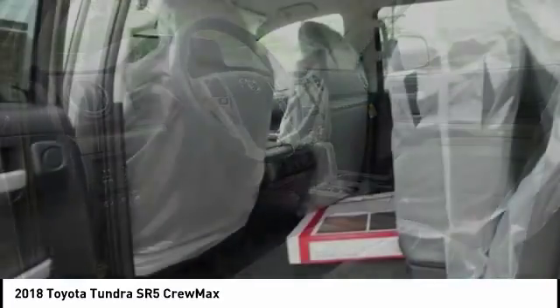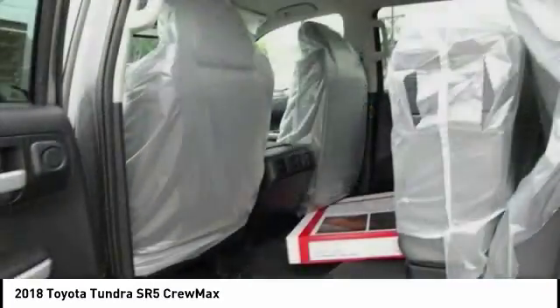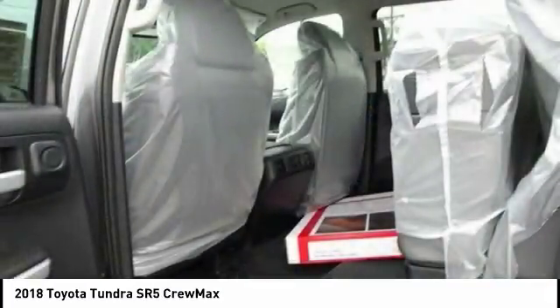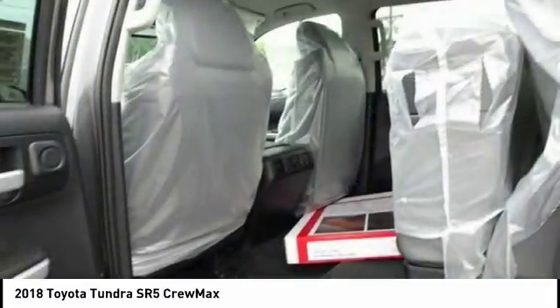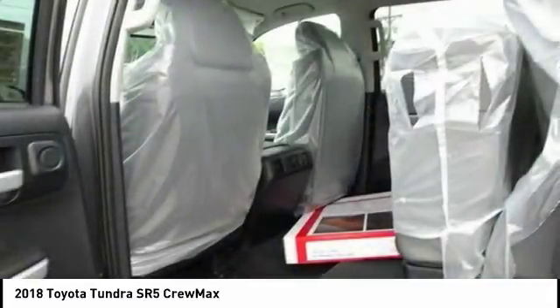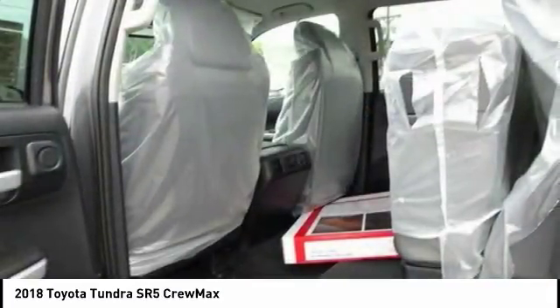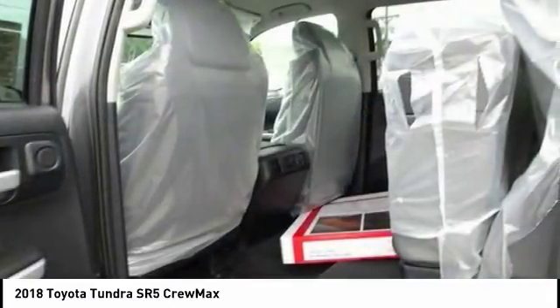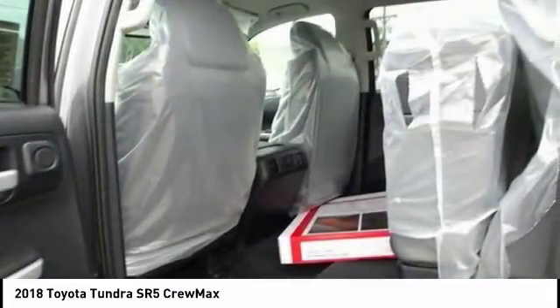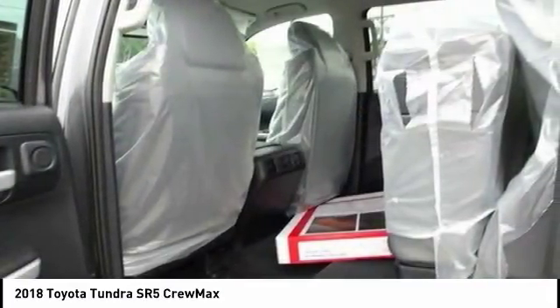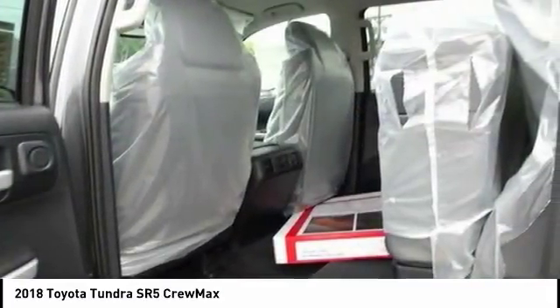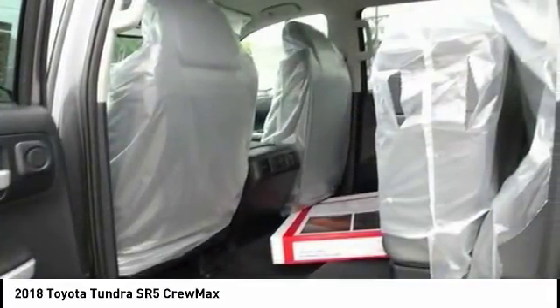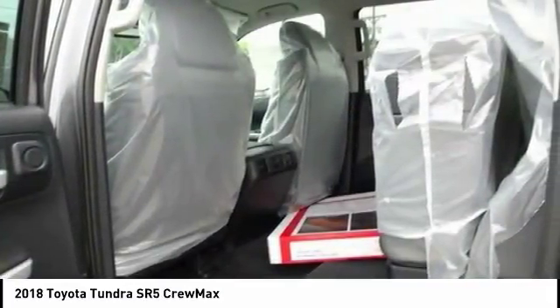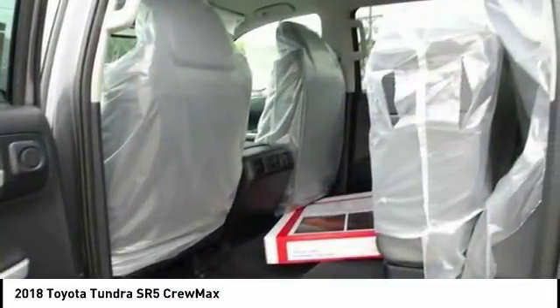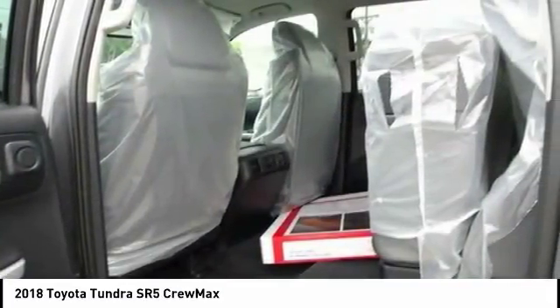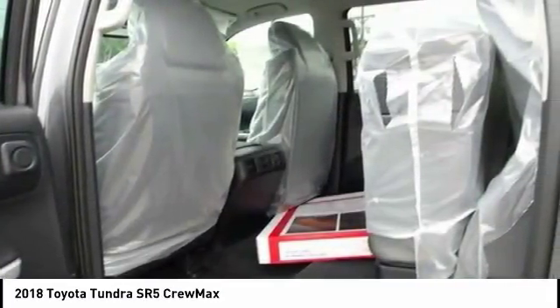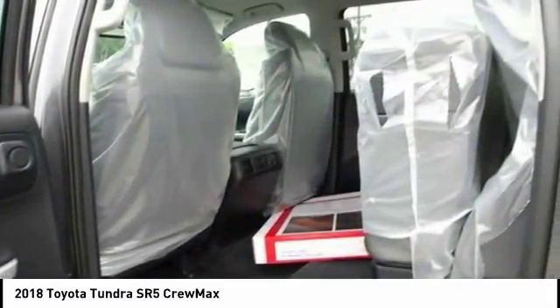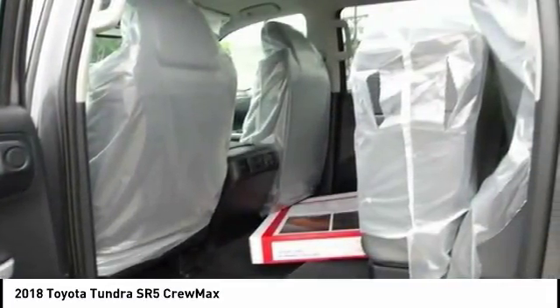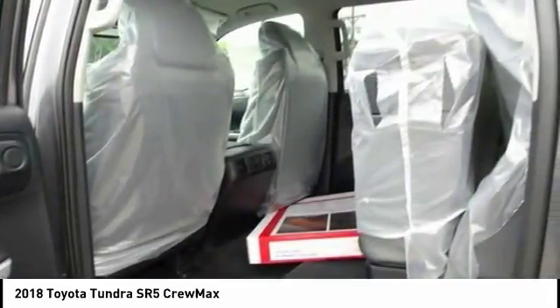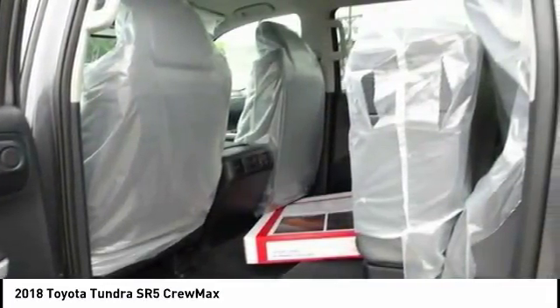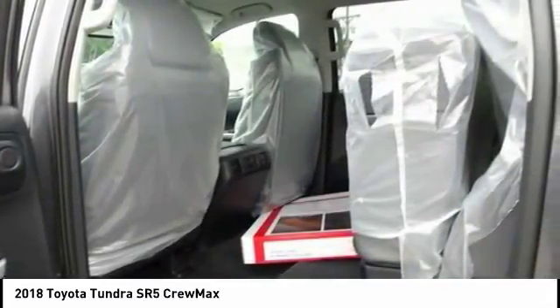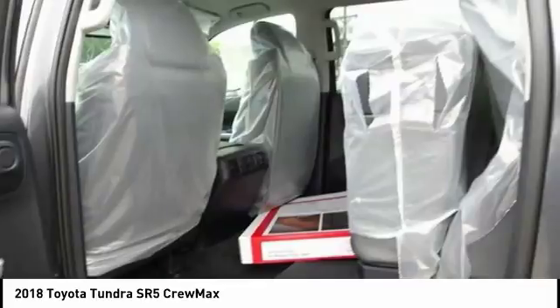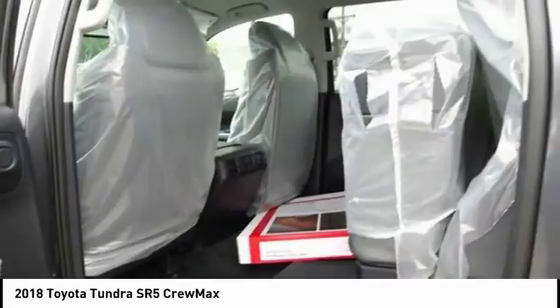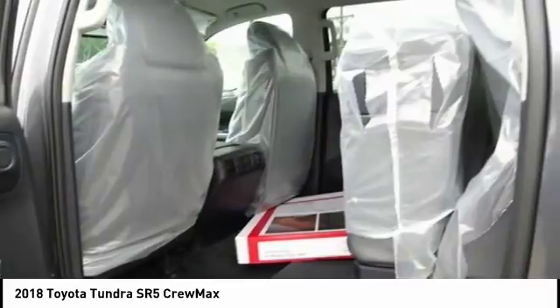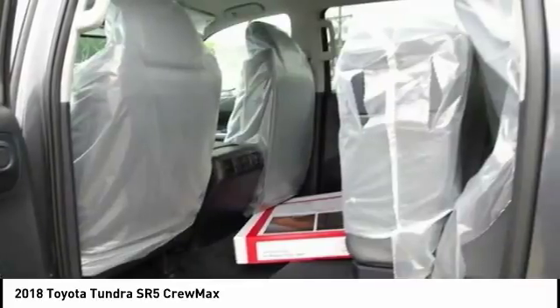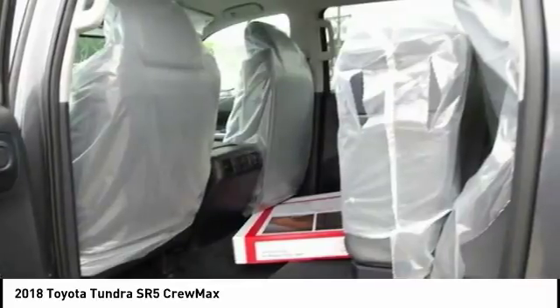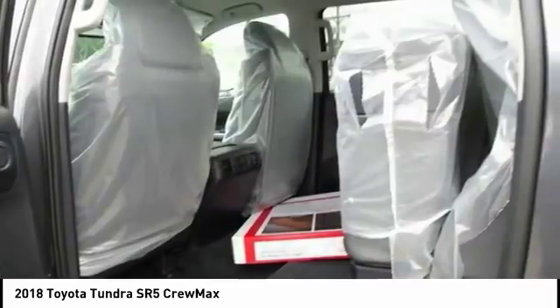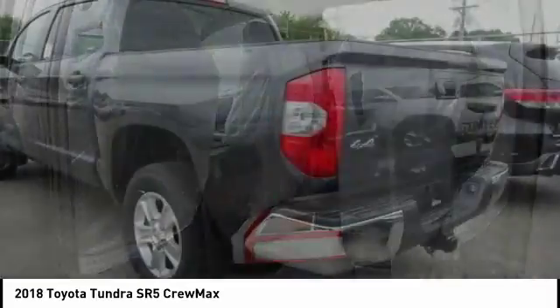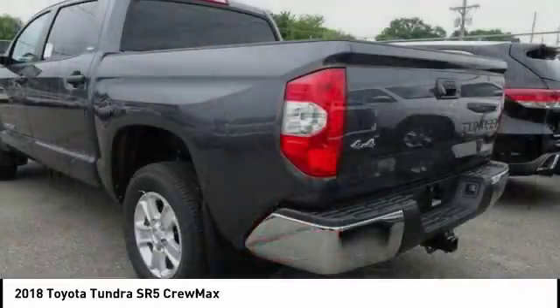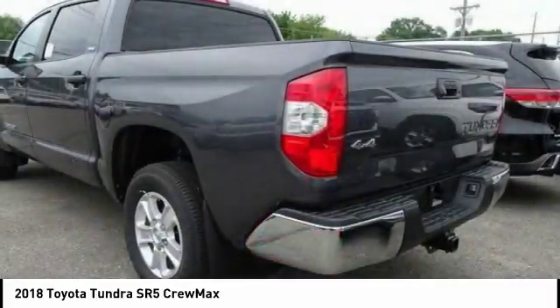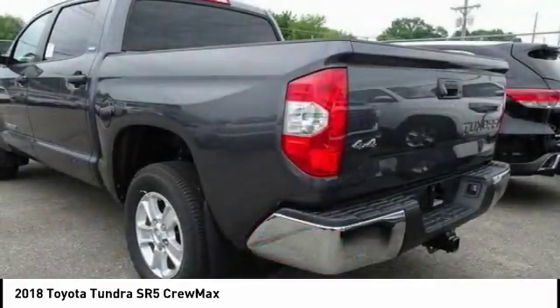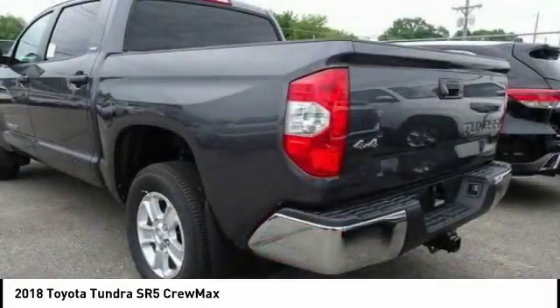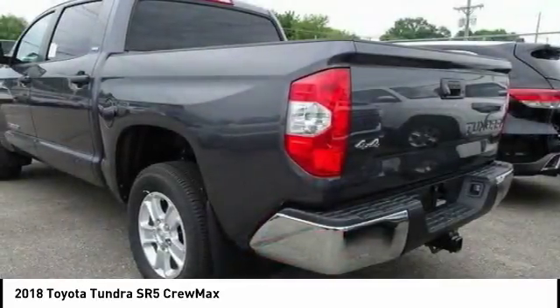and a payload capacity of over 2,000 pounds, the Tundra is the perfect mix of power and efficiency.